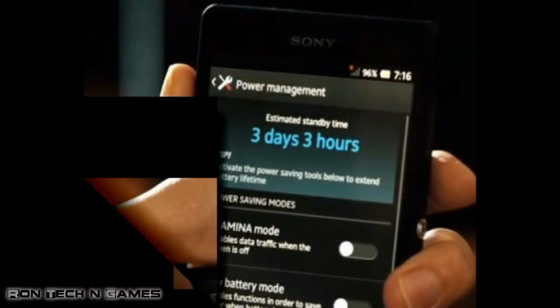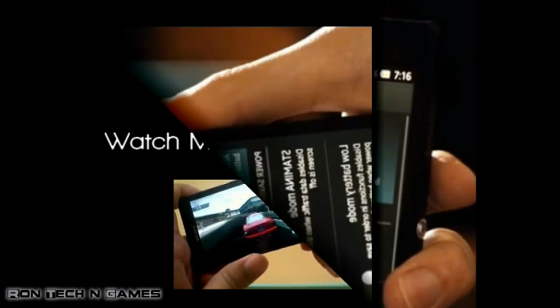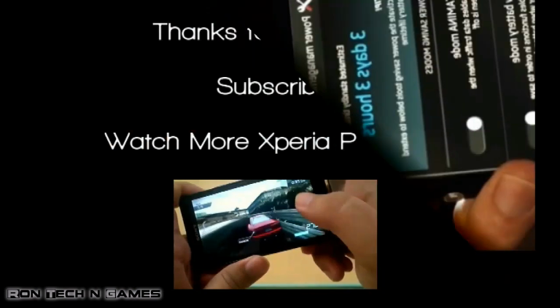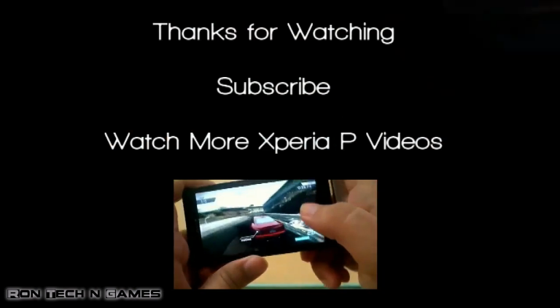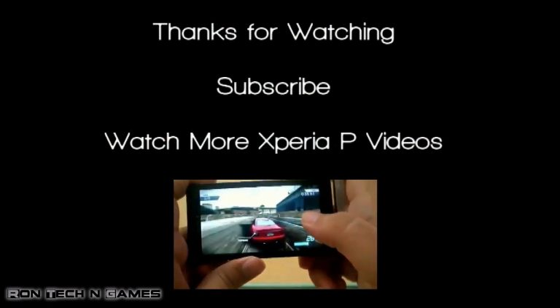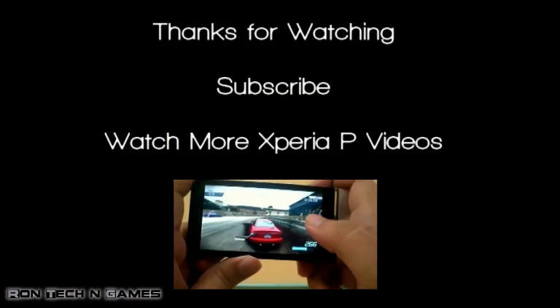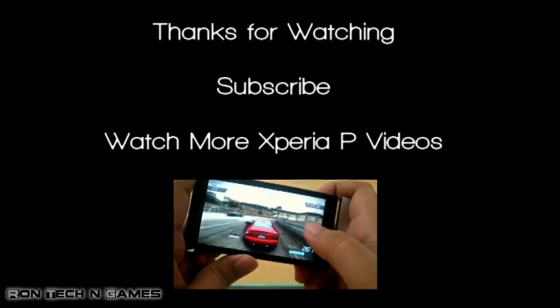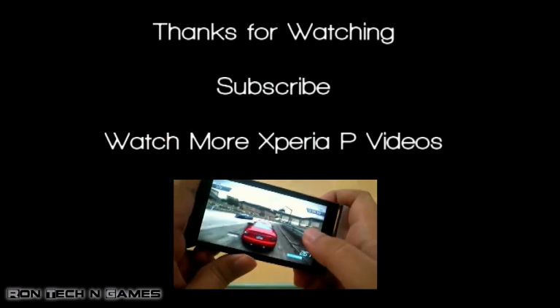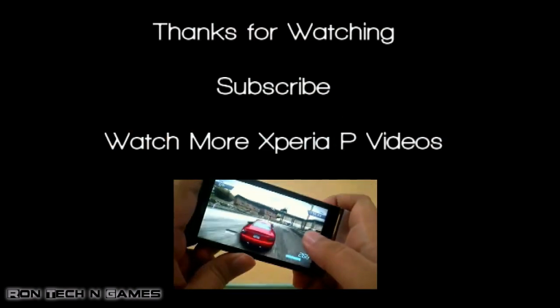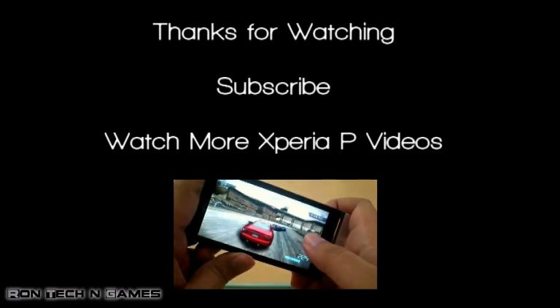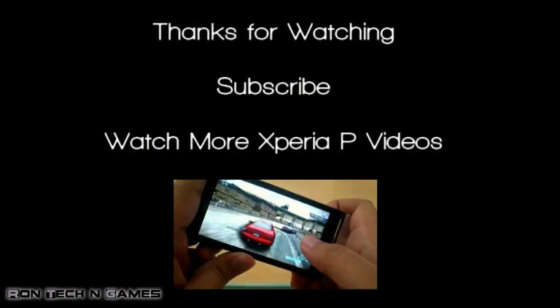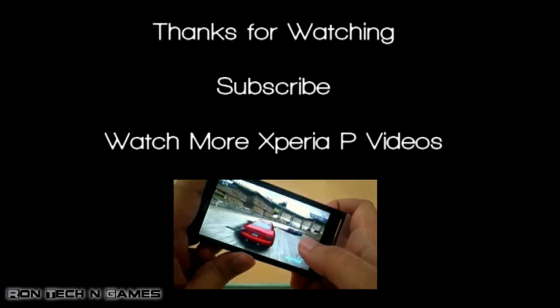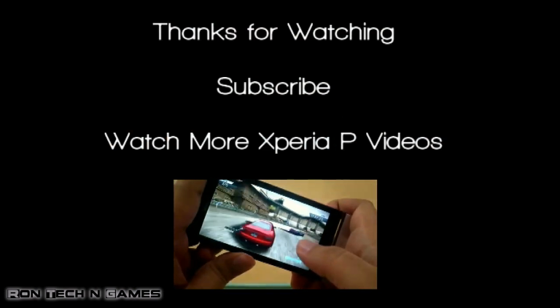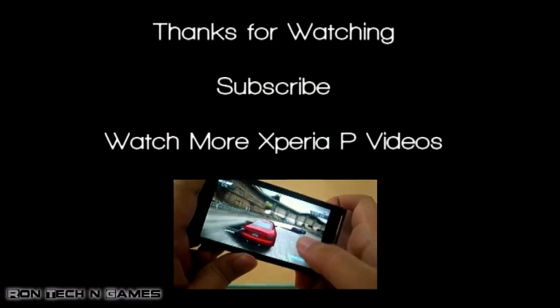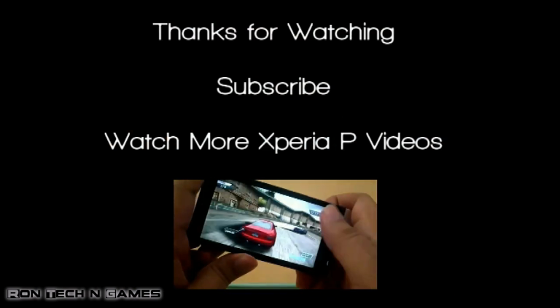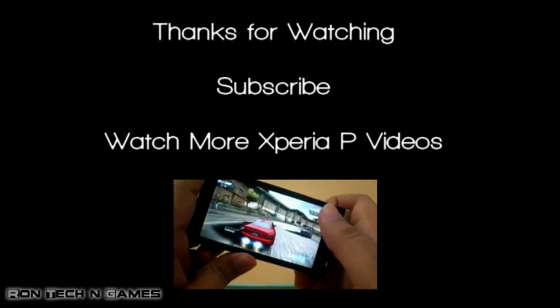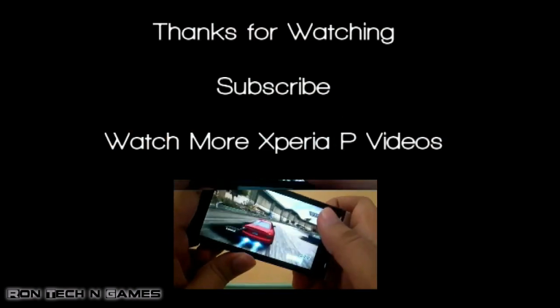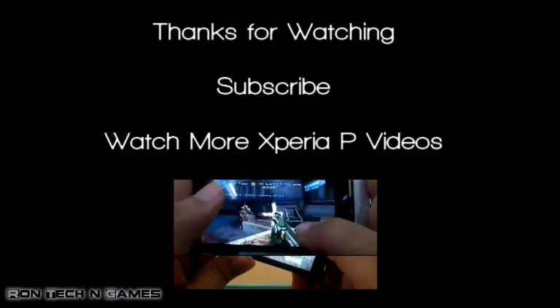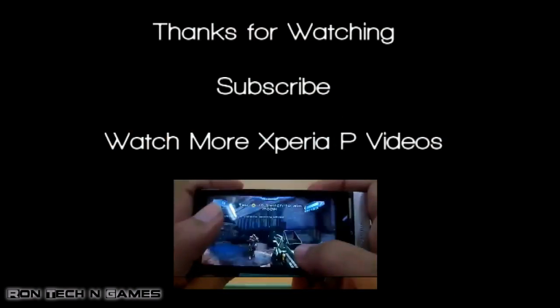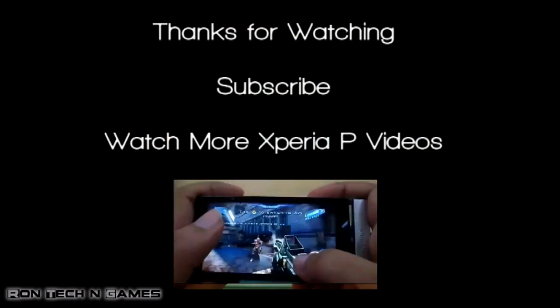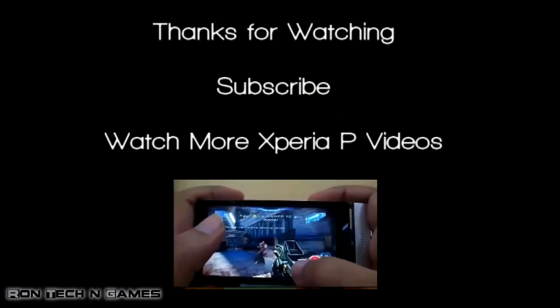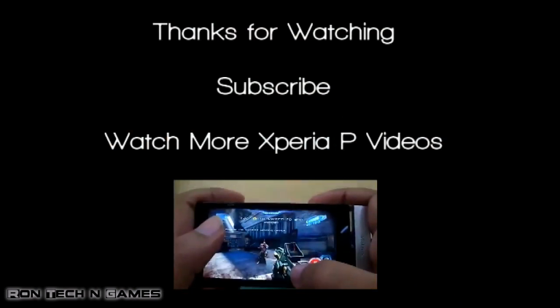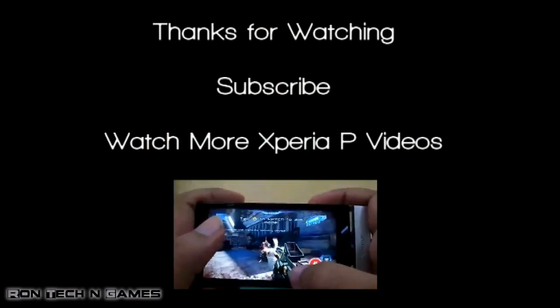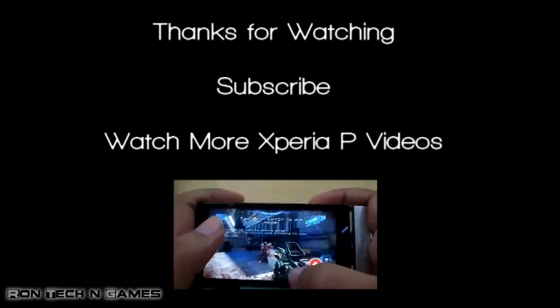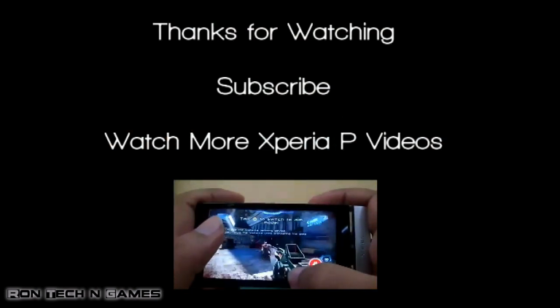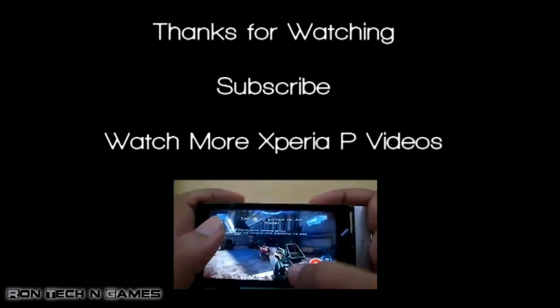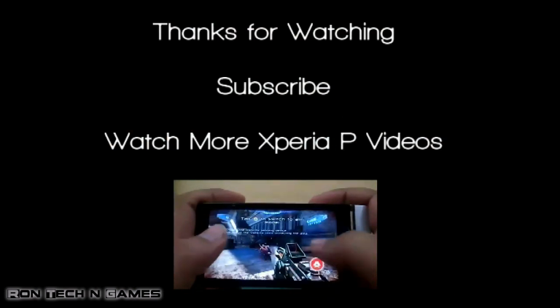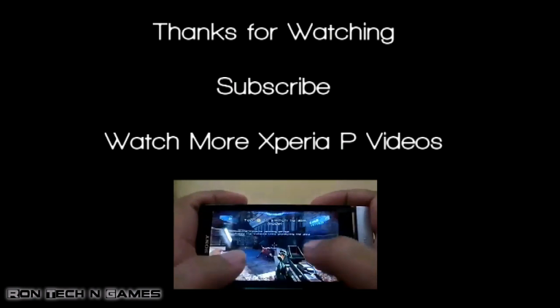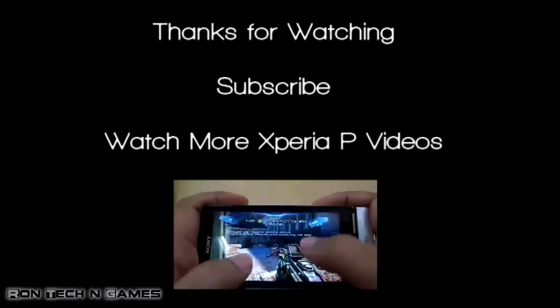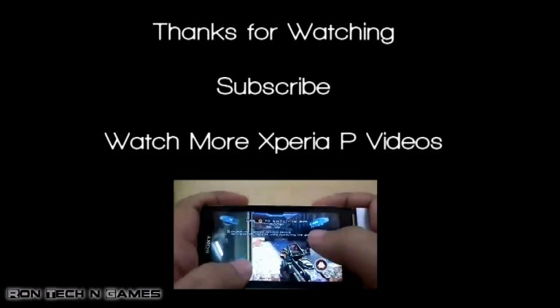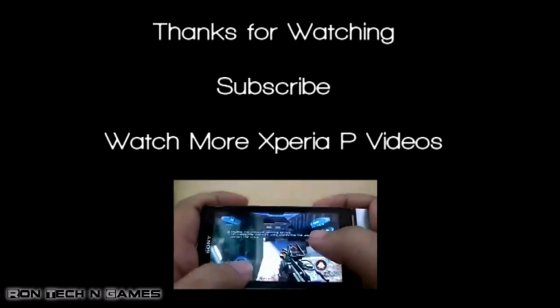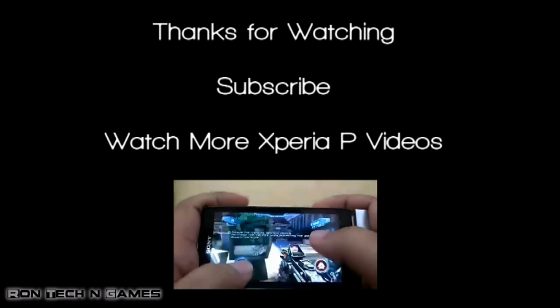So, these were all the new features of the Jellybean update. Hope you enjoyed the video. See you next time. Bye.